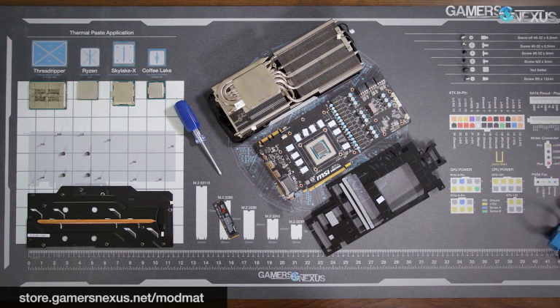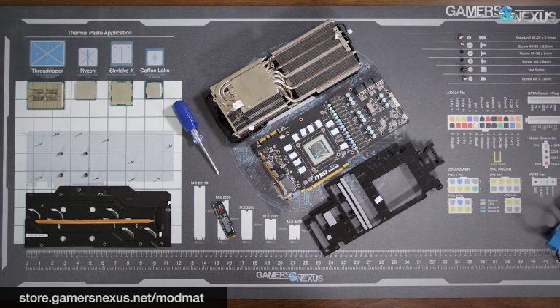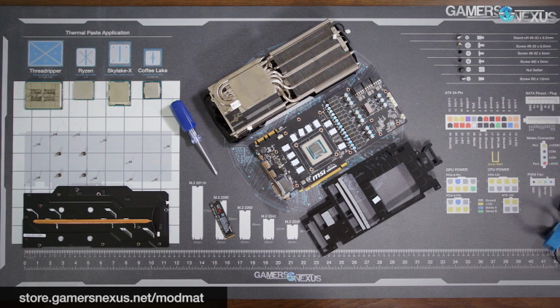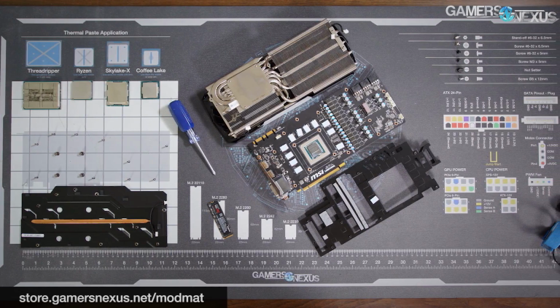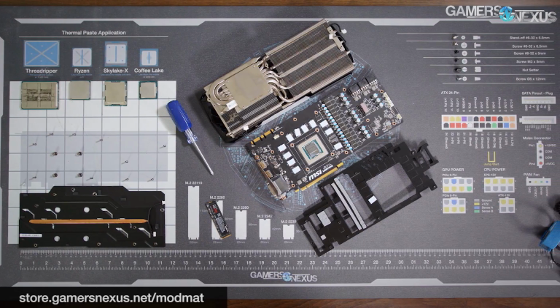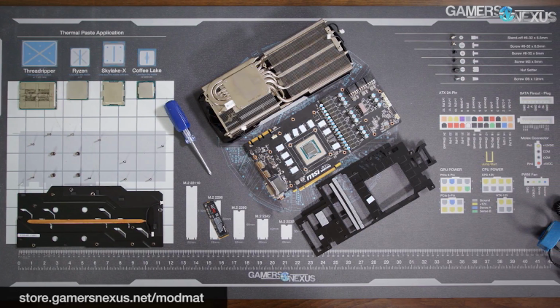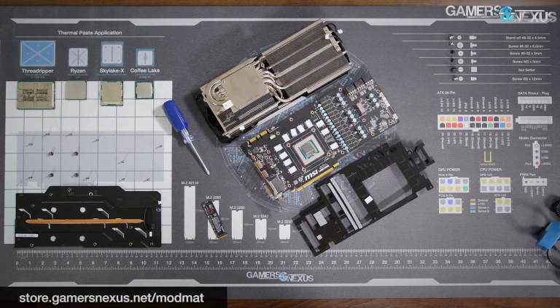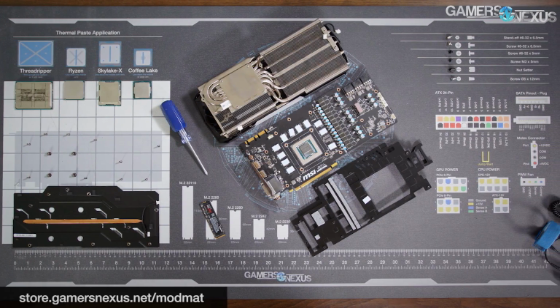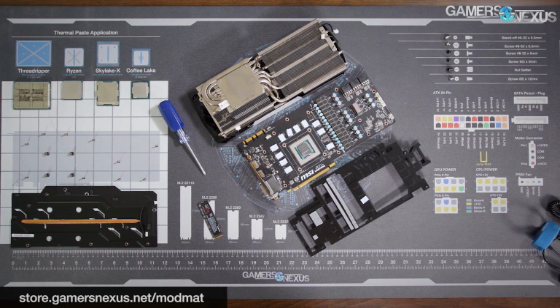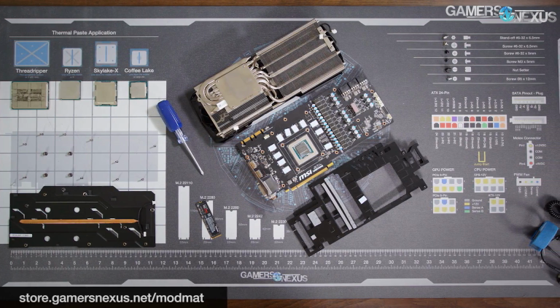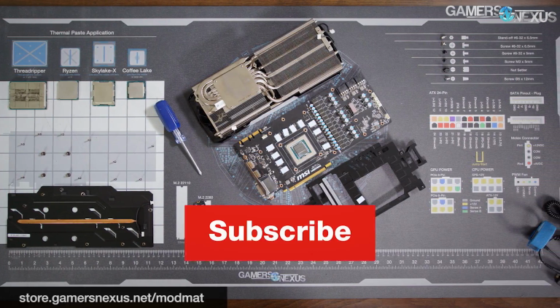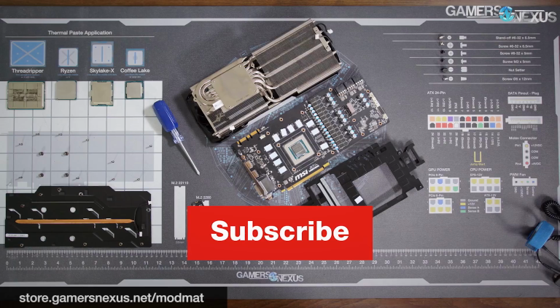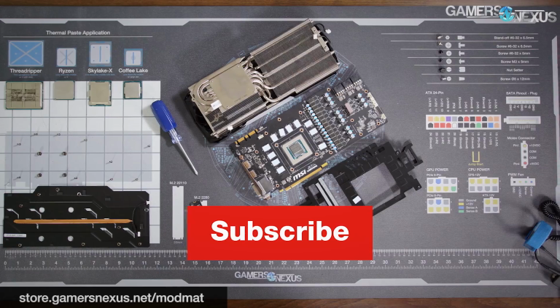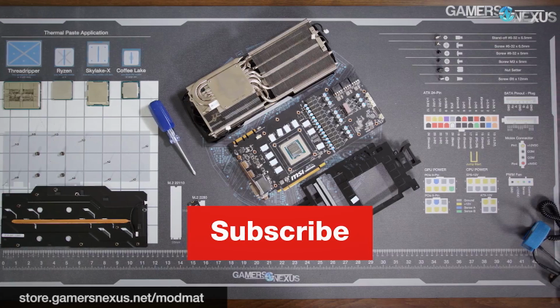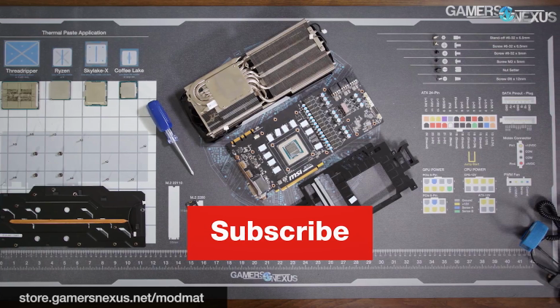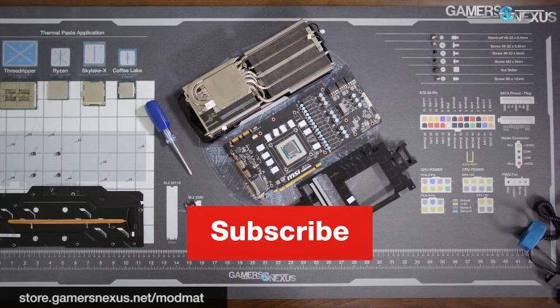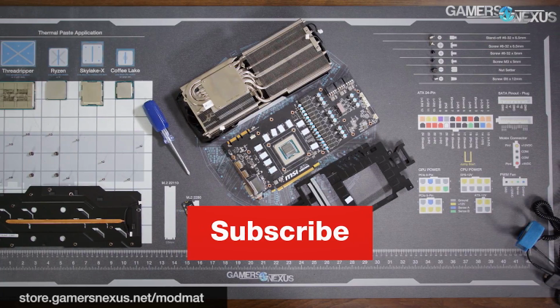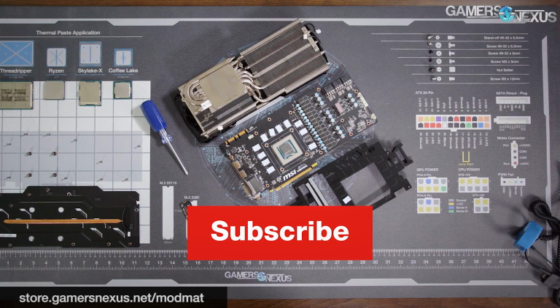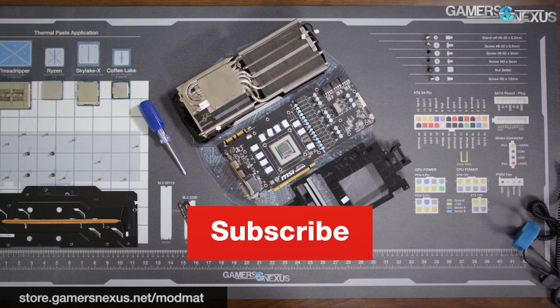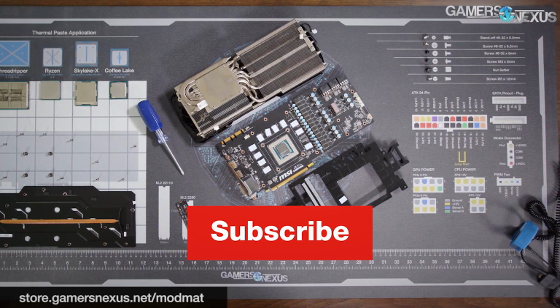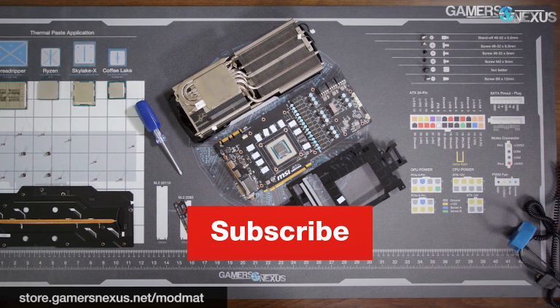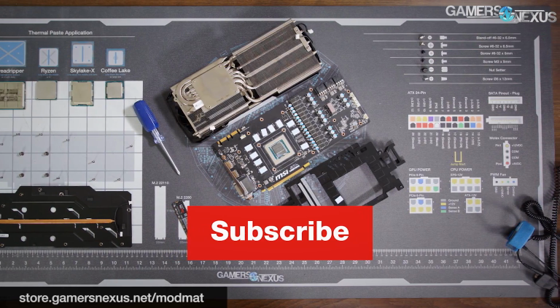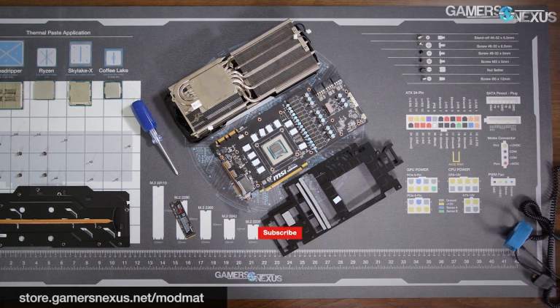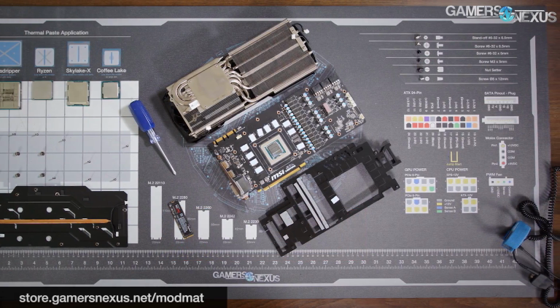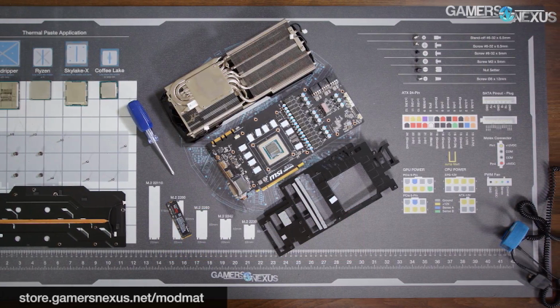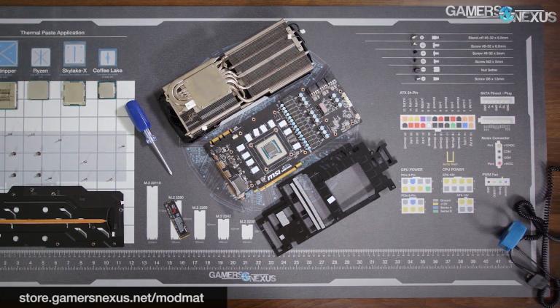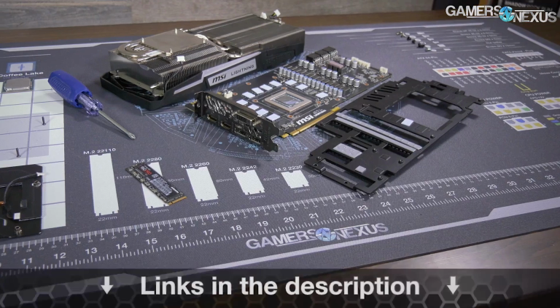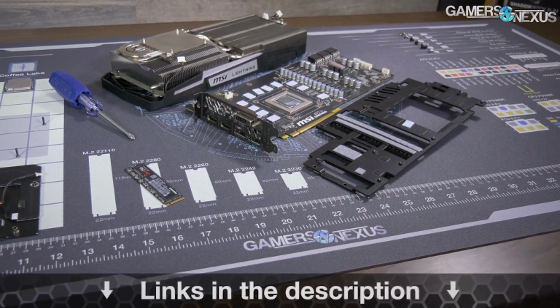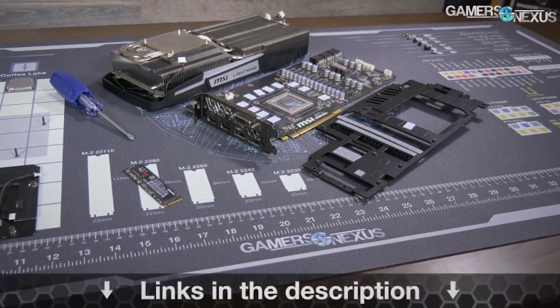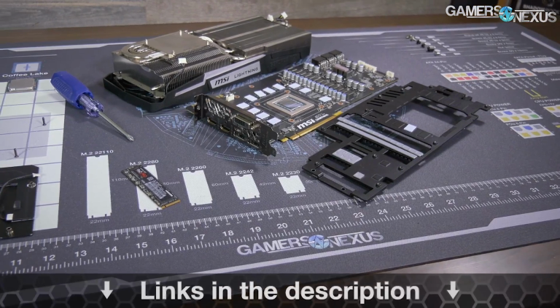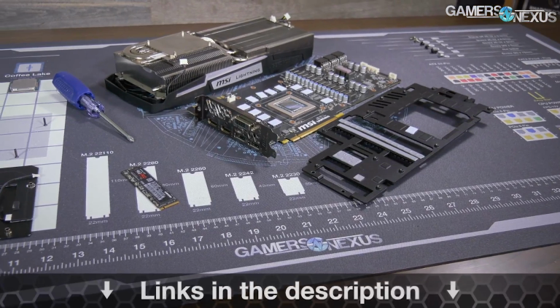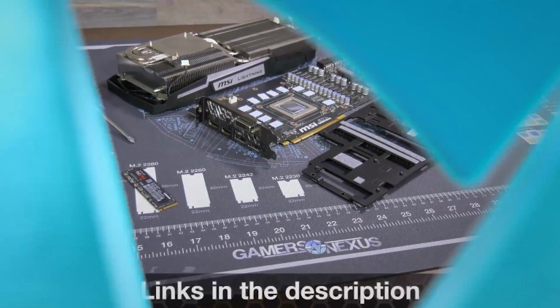Subscribe for more information and go to patreon.com/gamersnexus to help us out directly. Thank you for watching — I'll see you all next time.